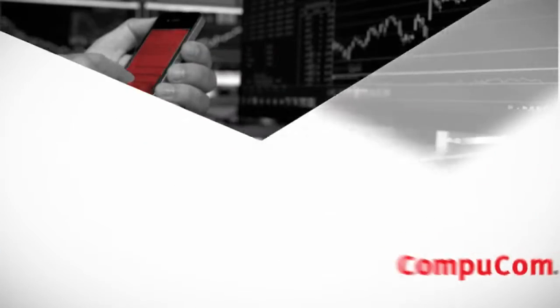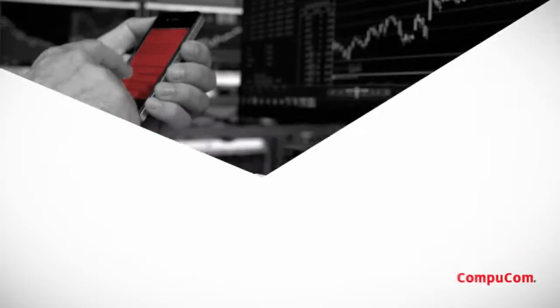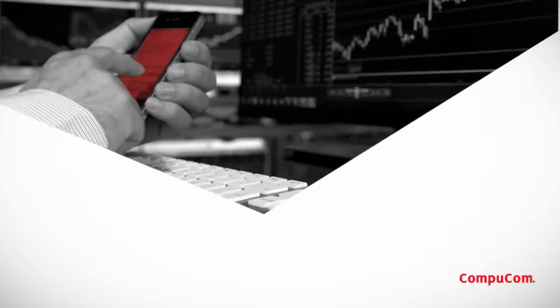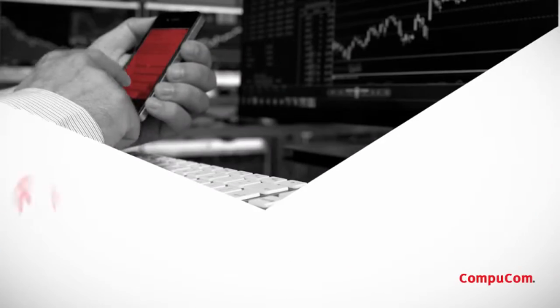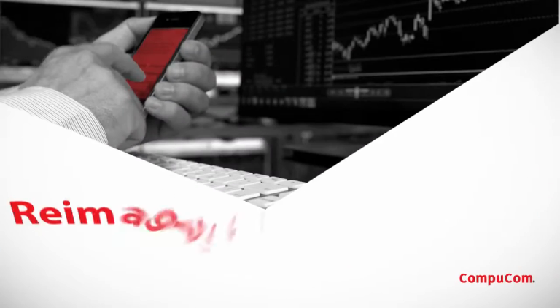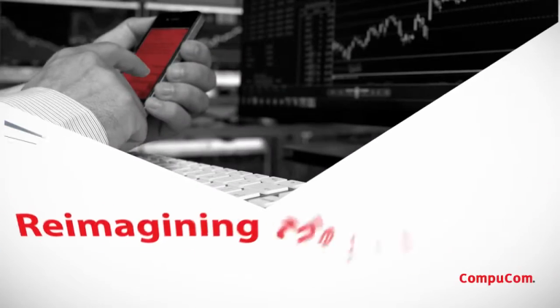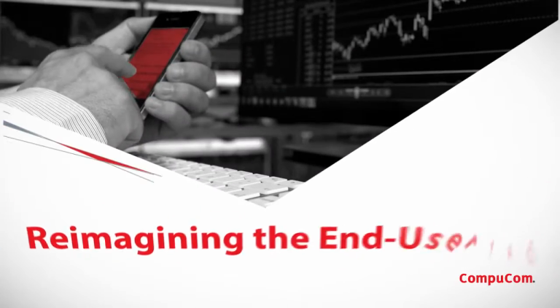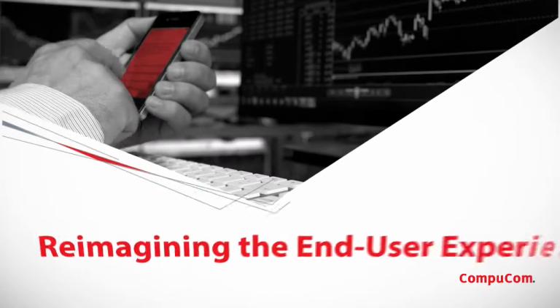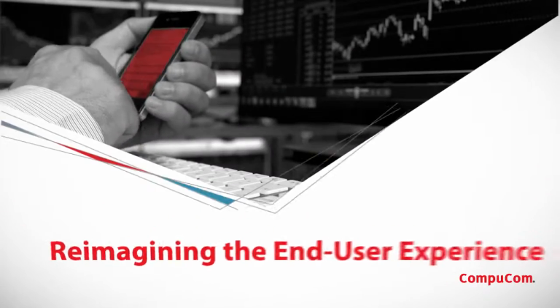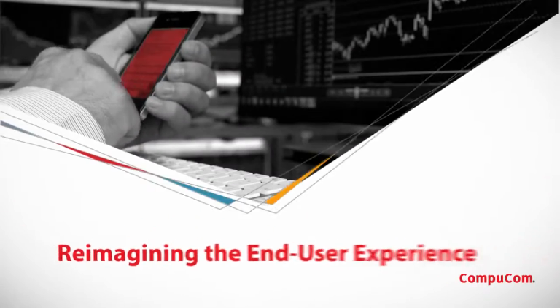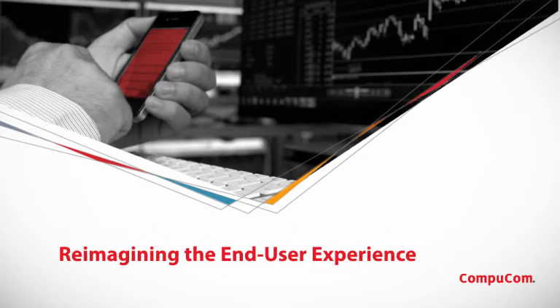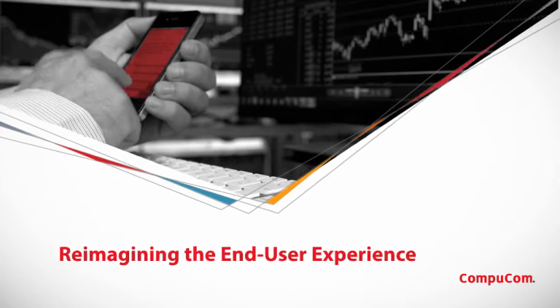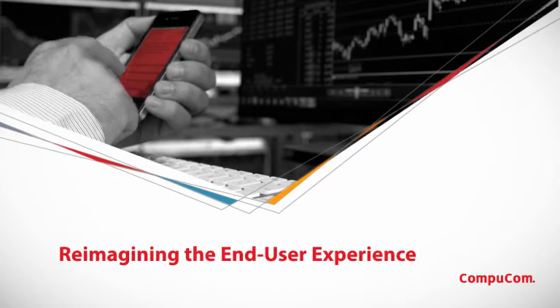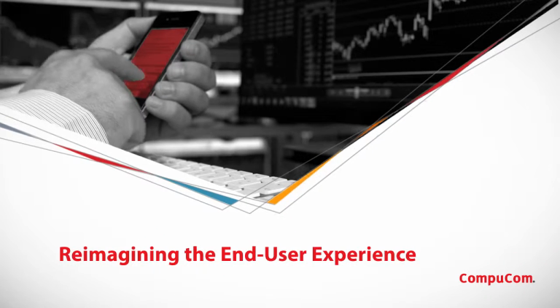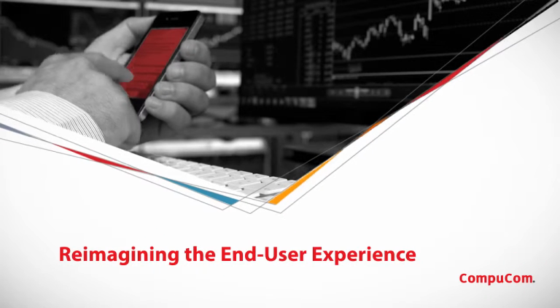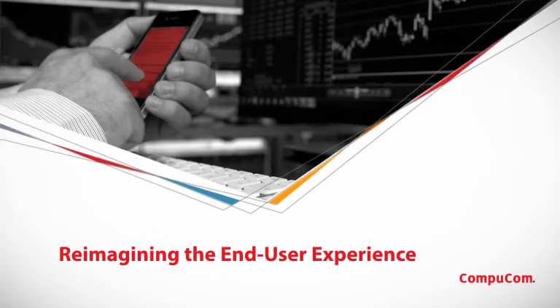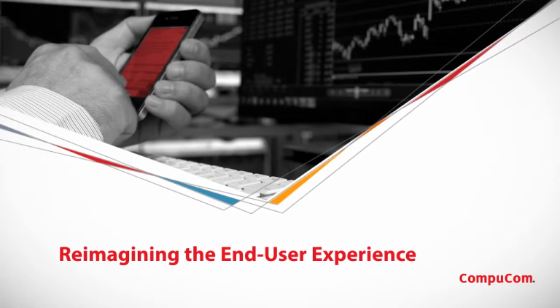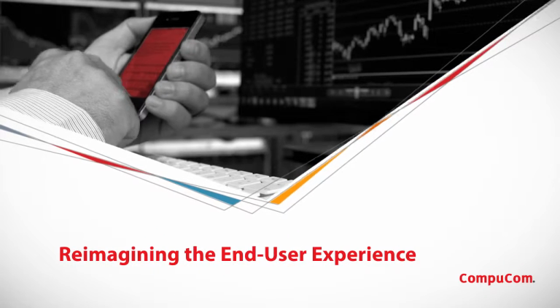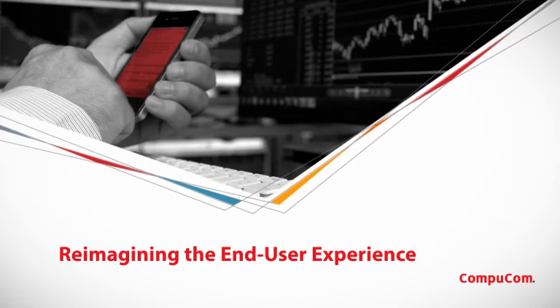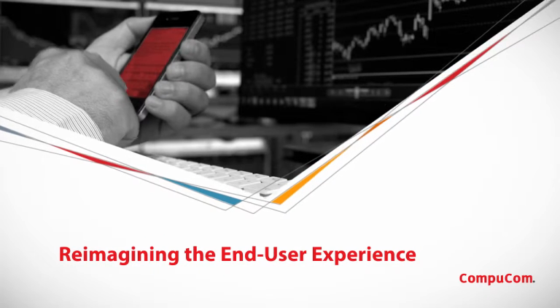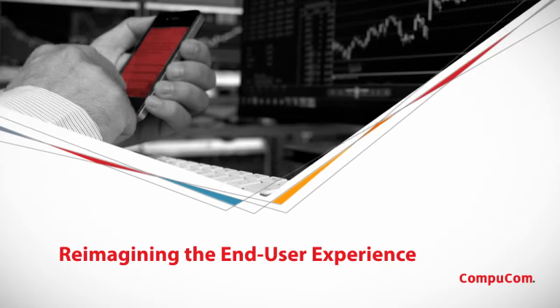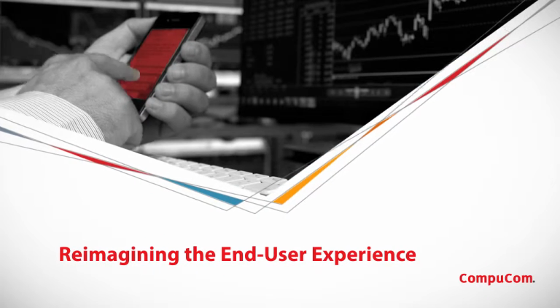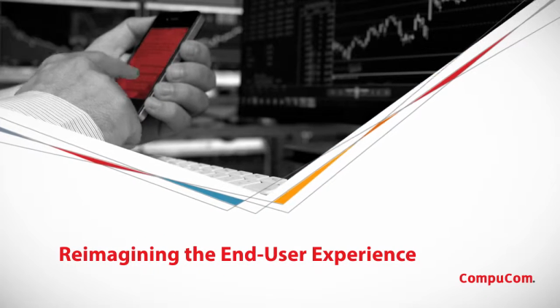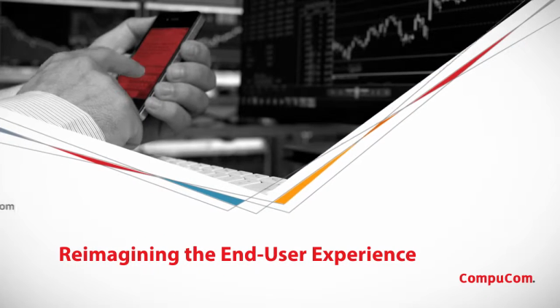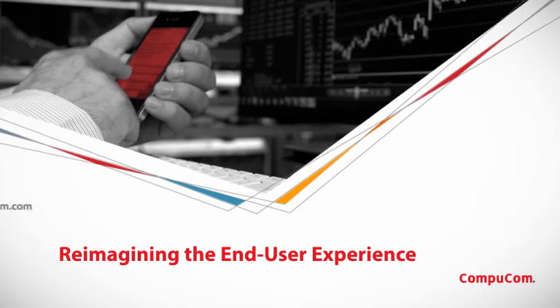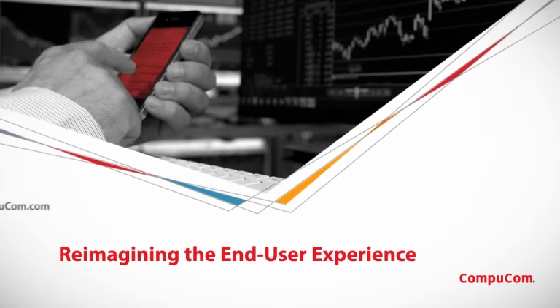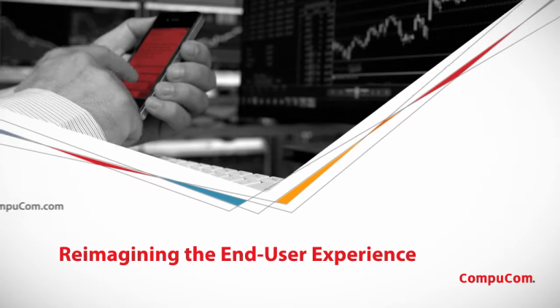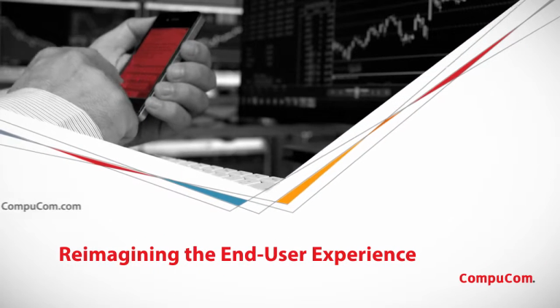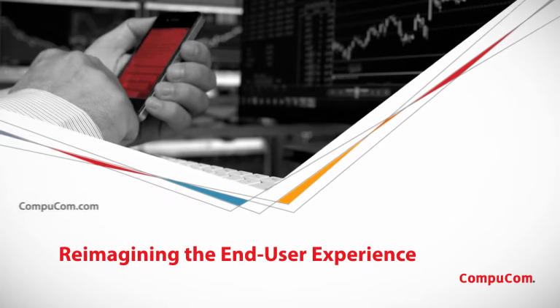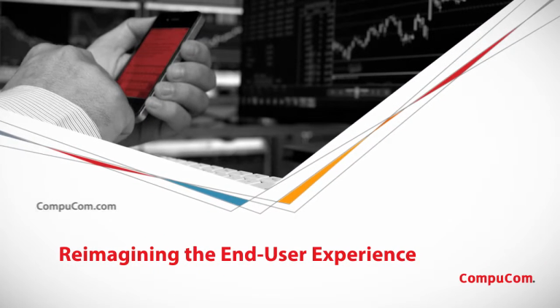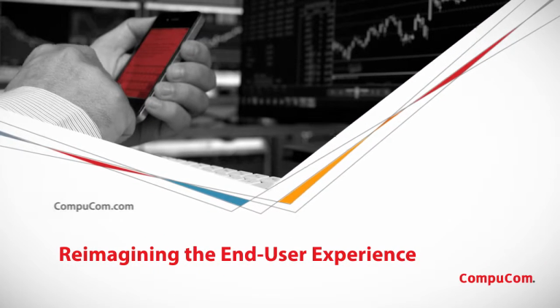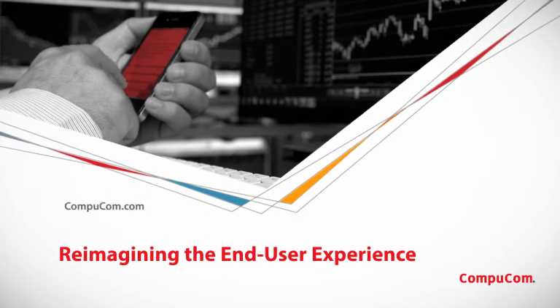CompuCom can help you reimagine the end-user experience. Here's where to learn more.